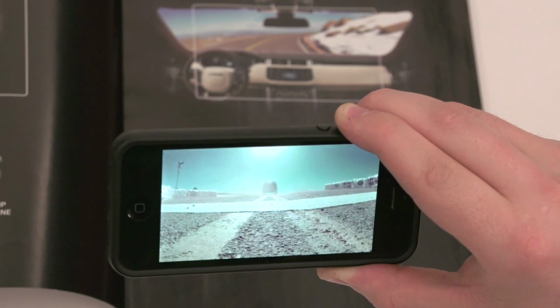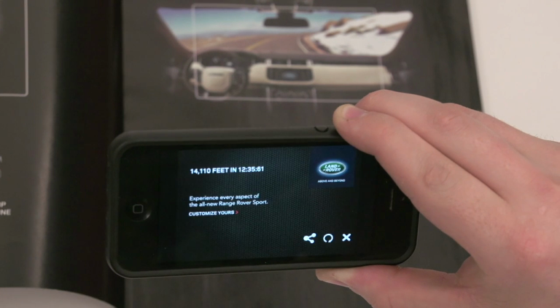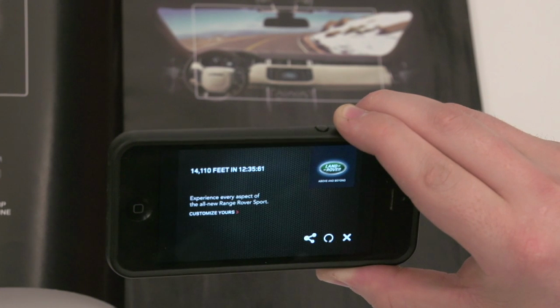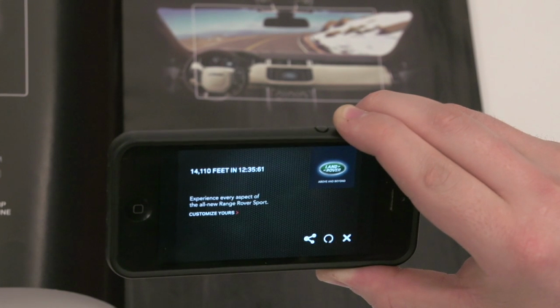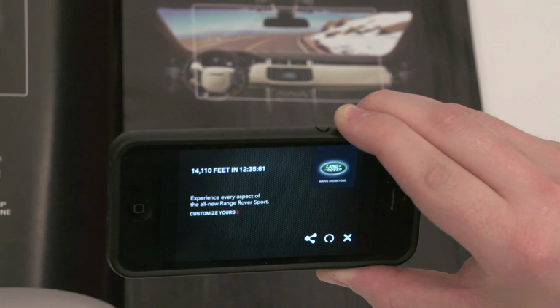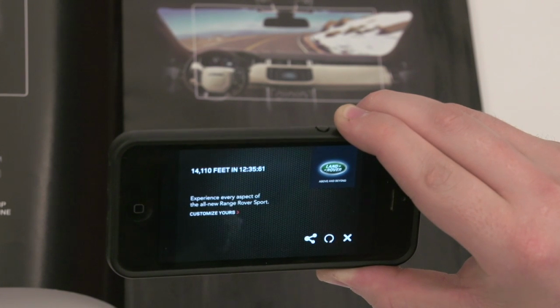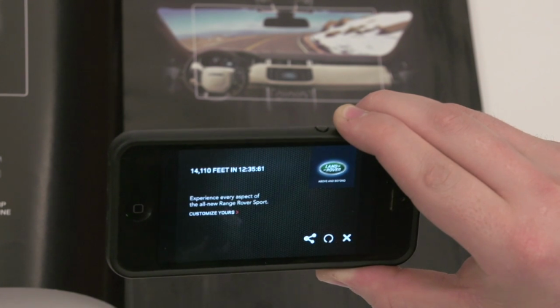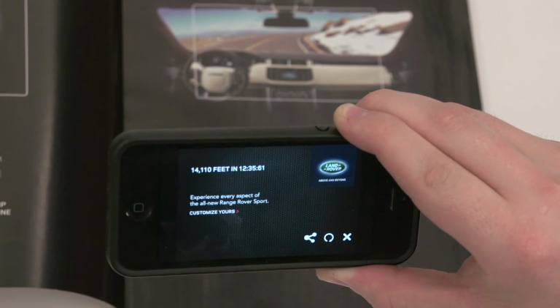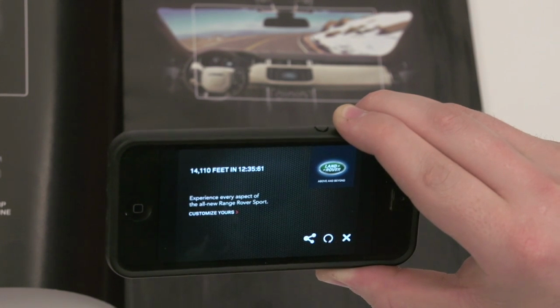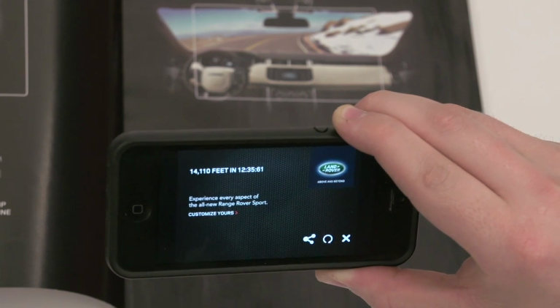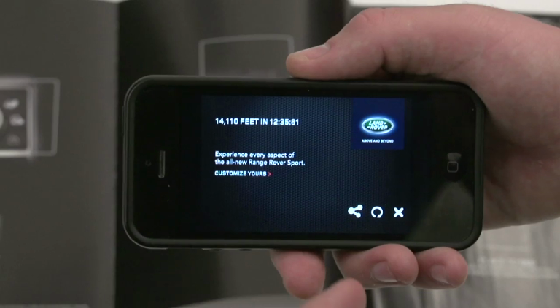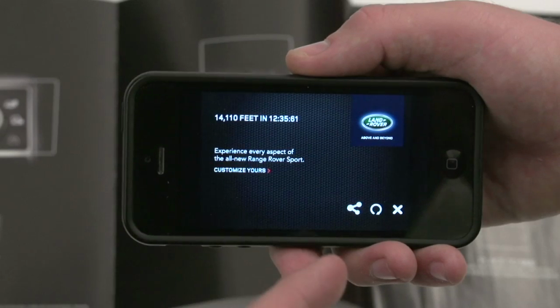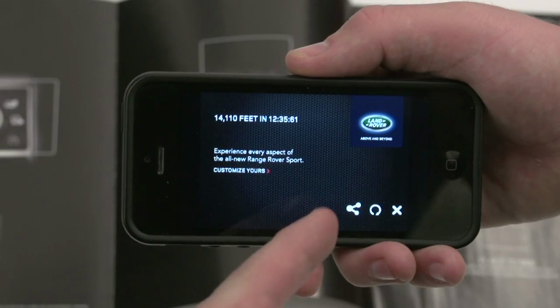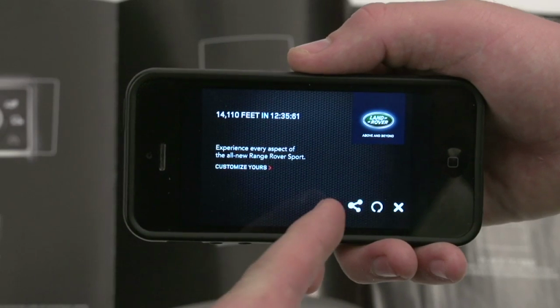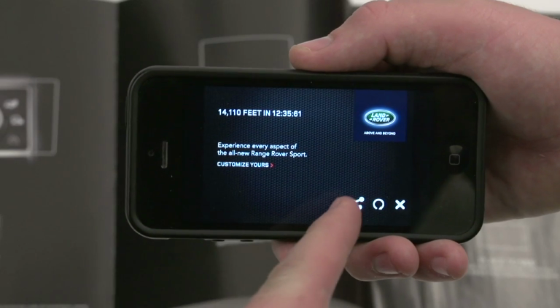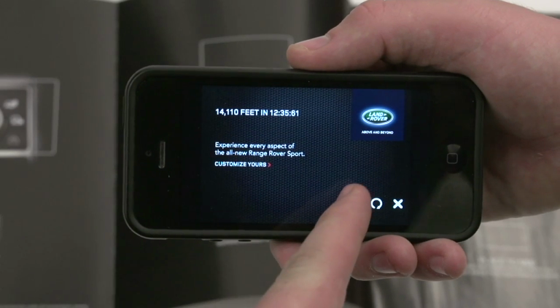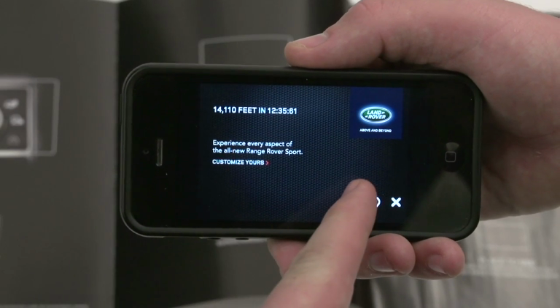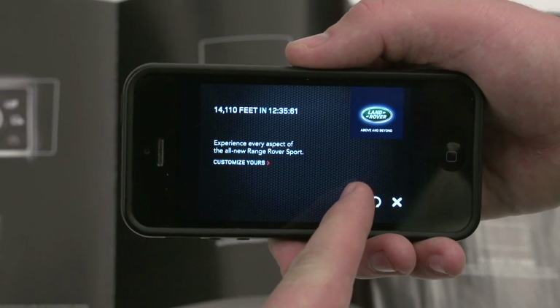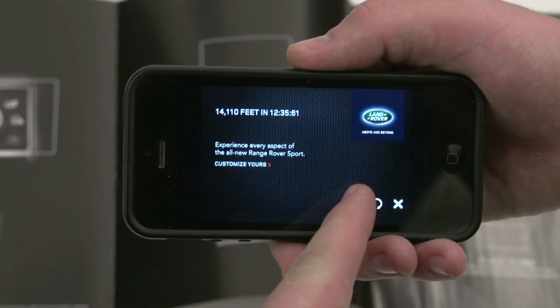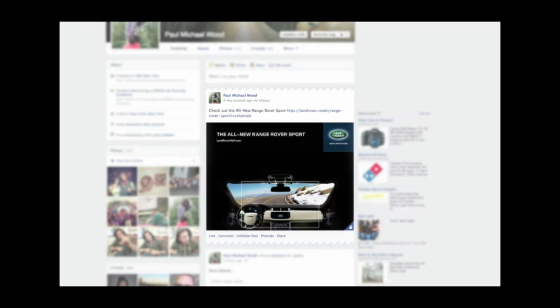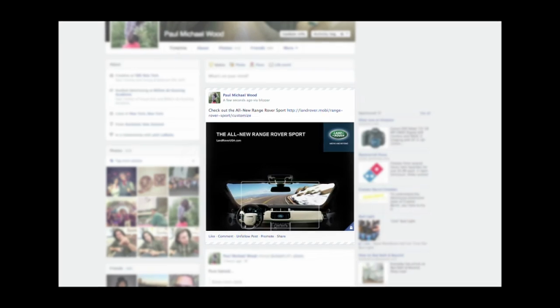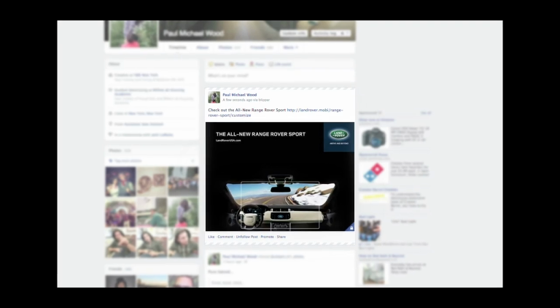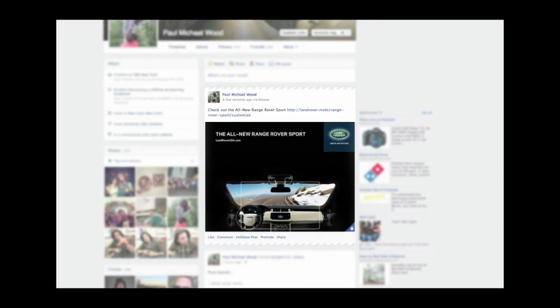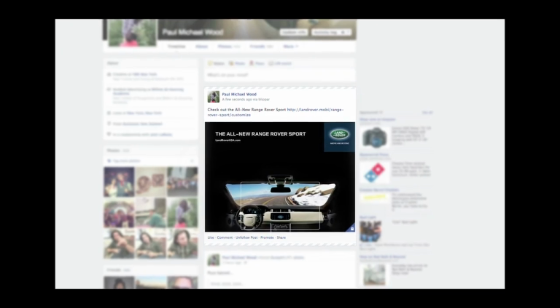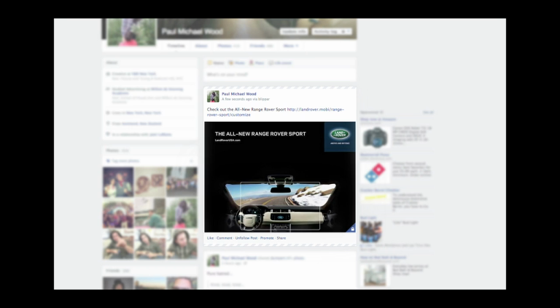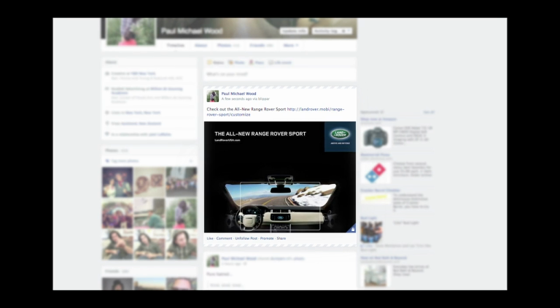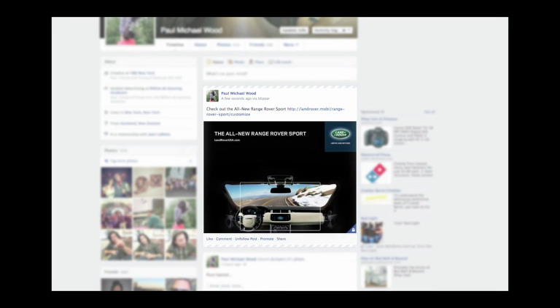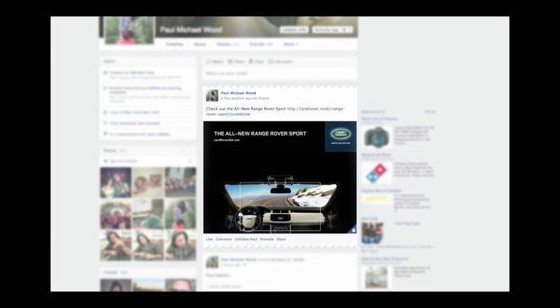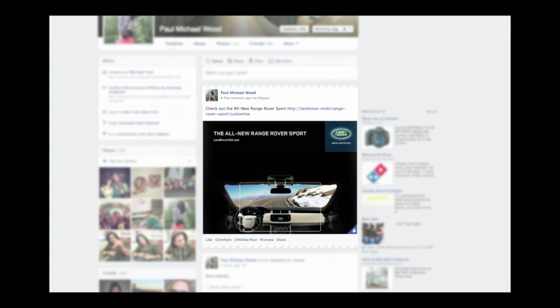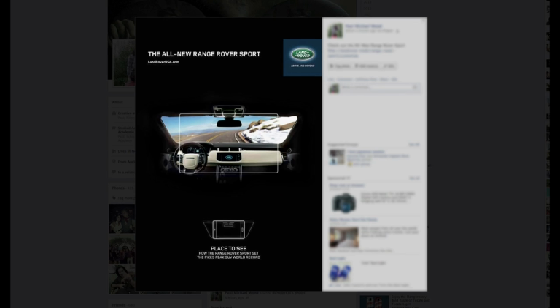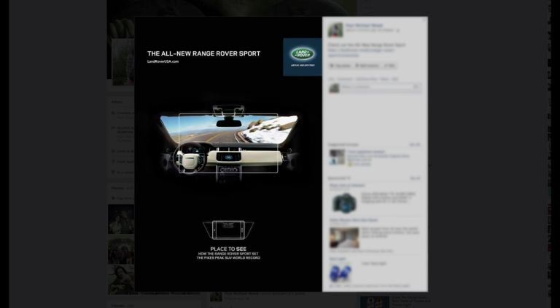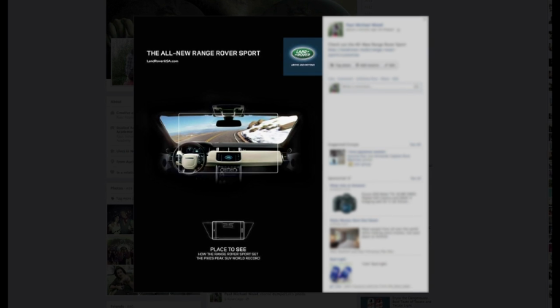After you've had a taste of the all-new Range Rover Sport, you are easily able to share each experience with your friends.